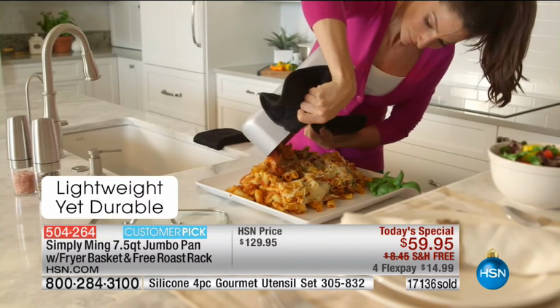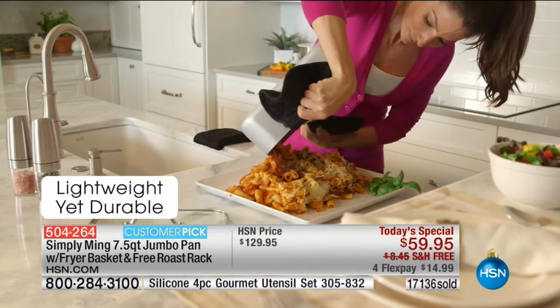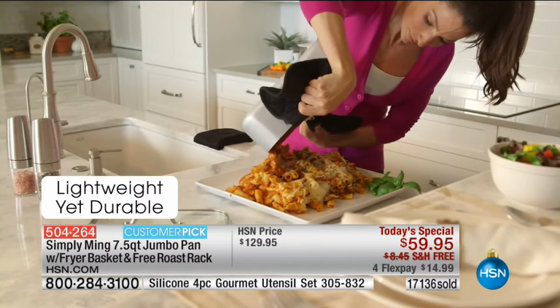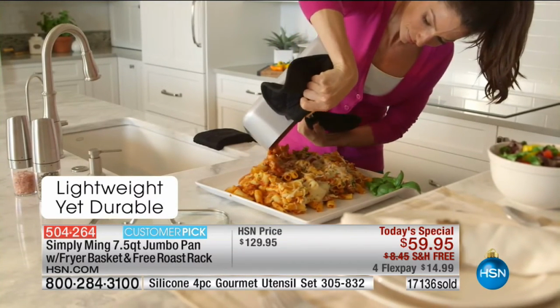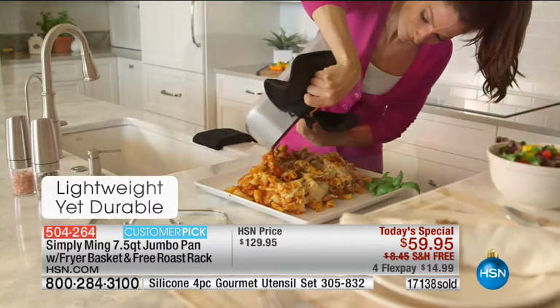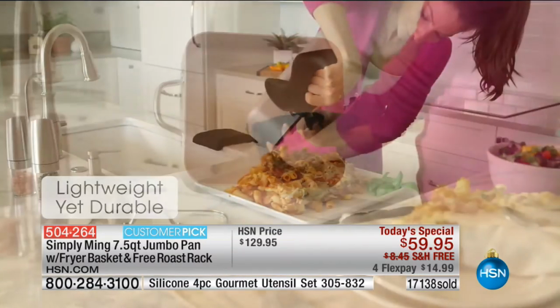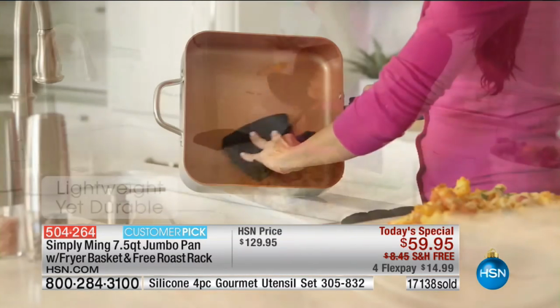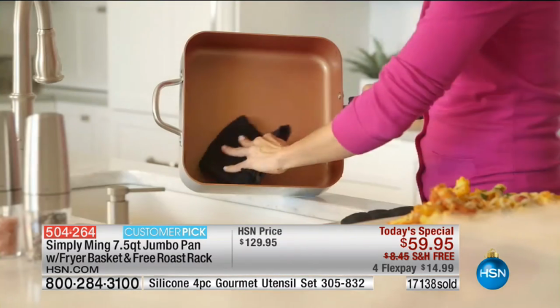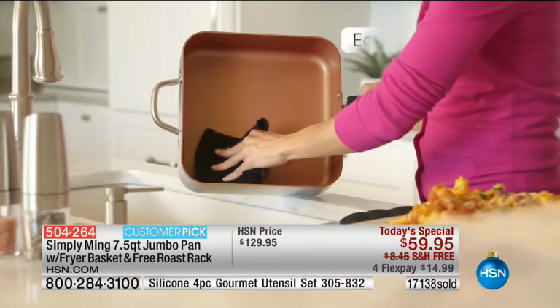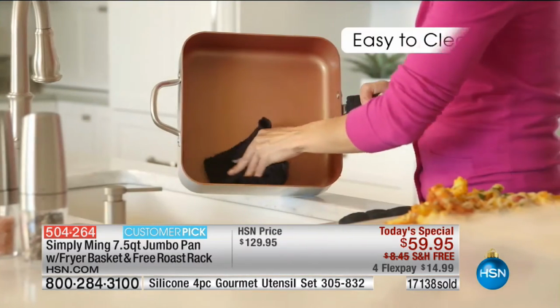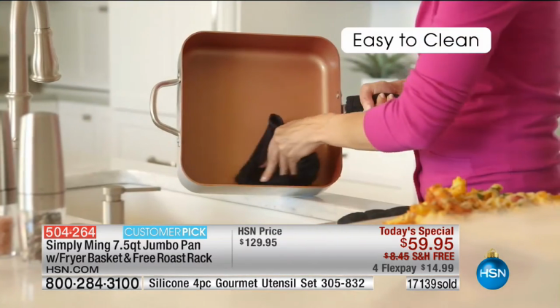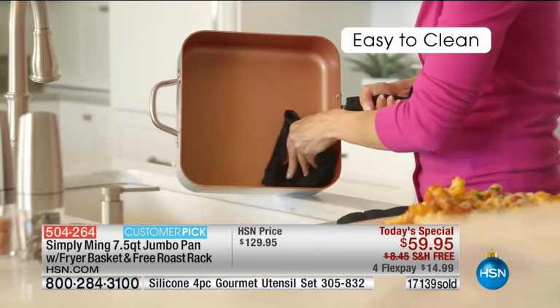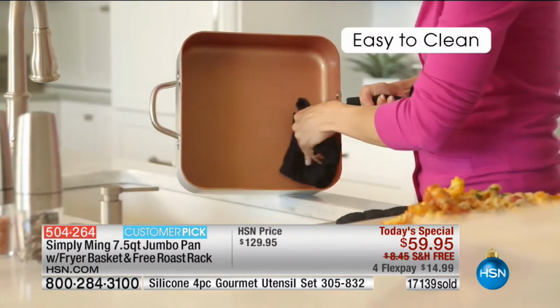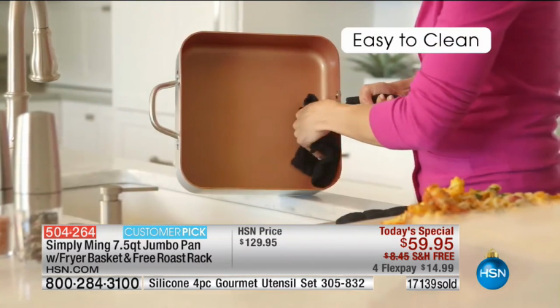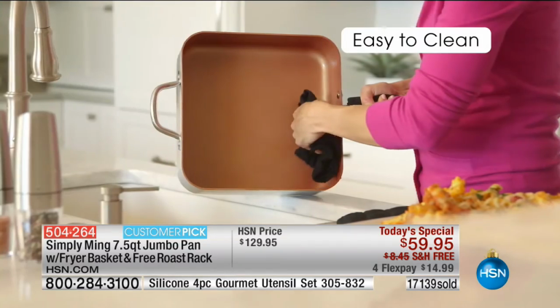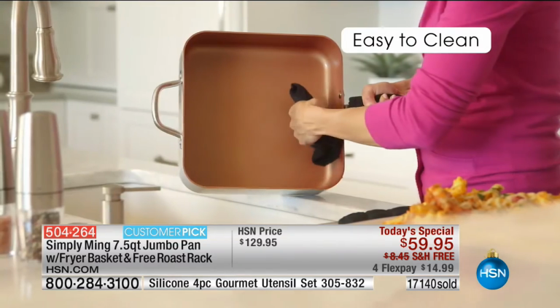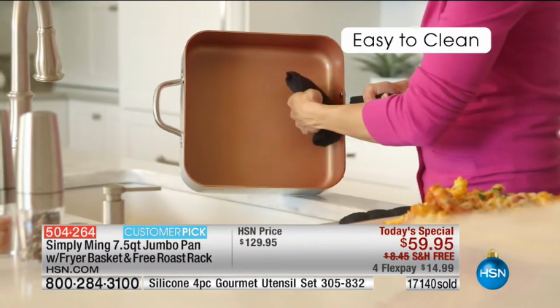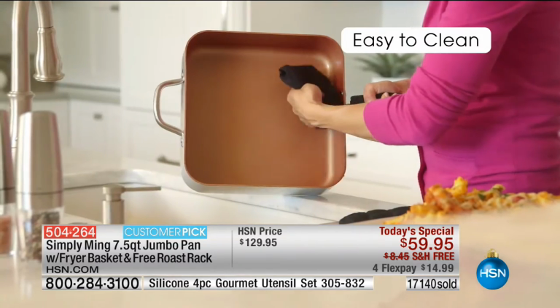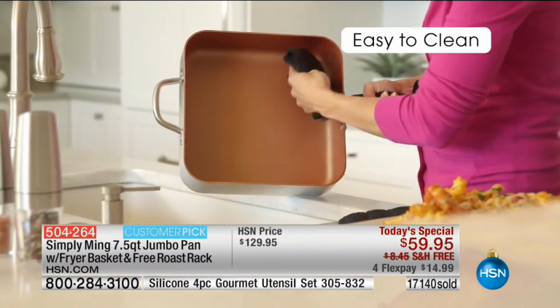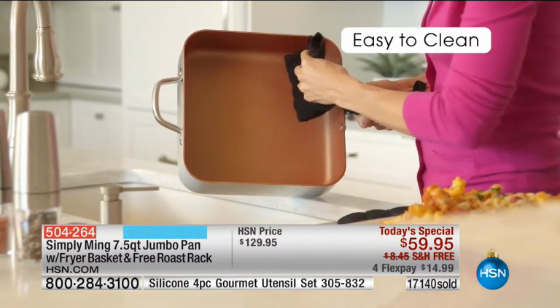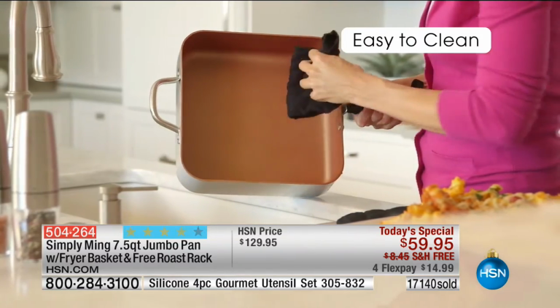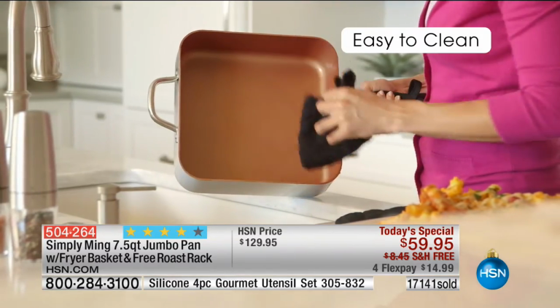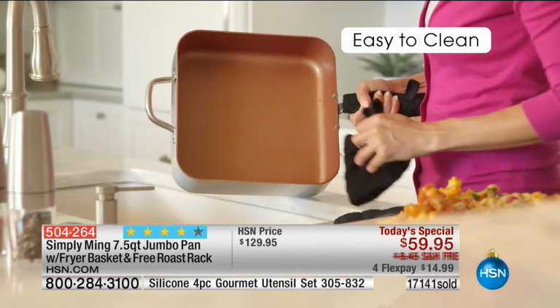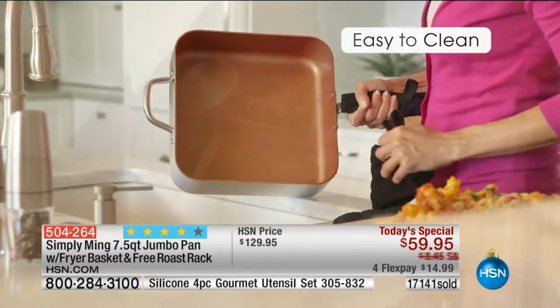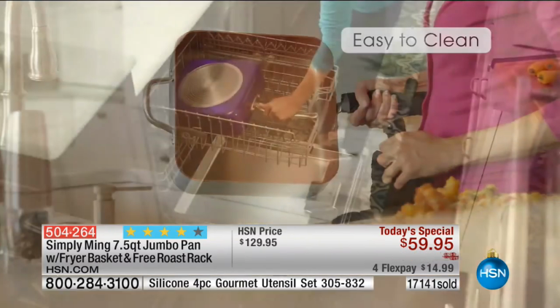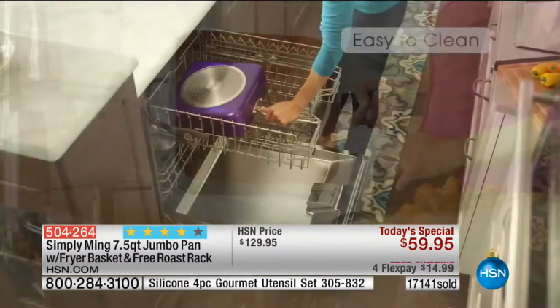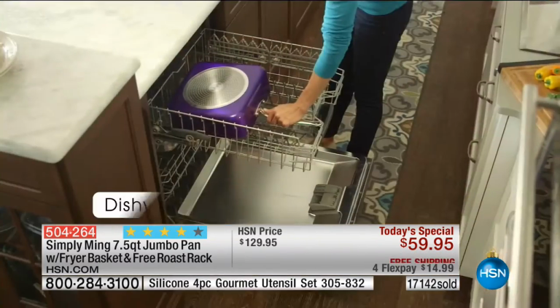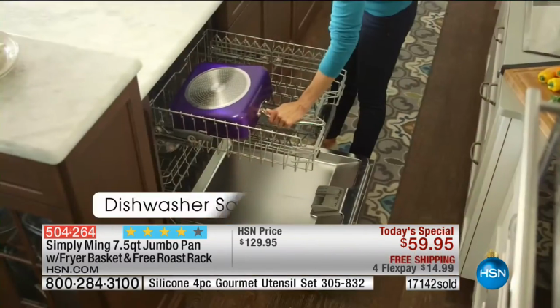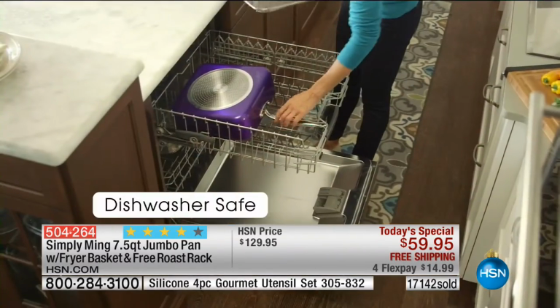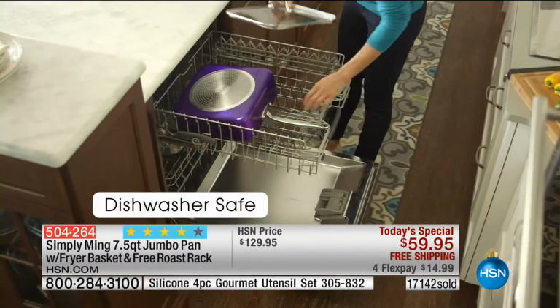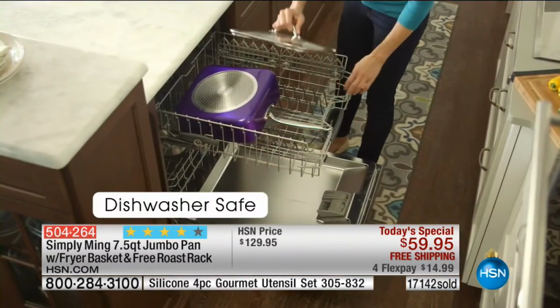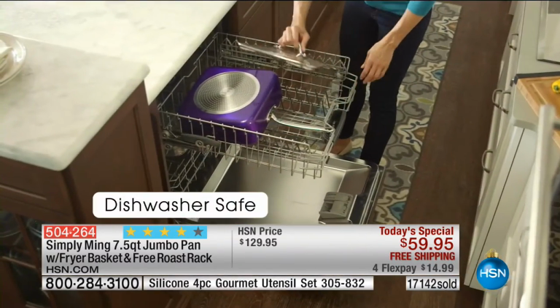I hate to say it, but we're sending out last call on the copper bronze. It's just the most gorgeous color — it is the hot color today.